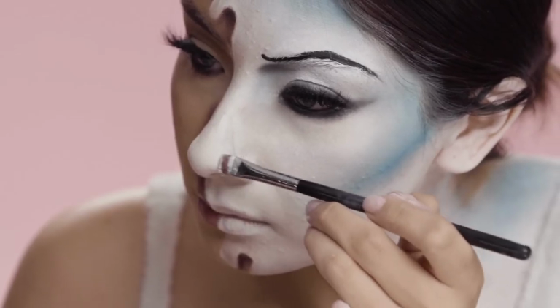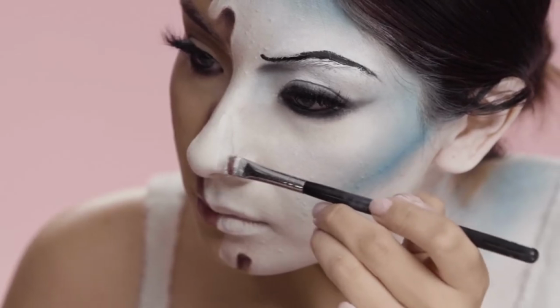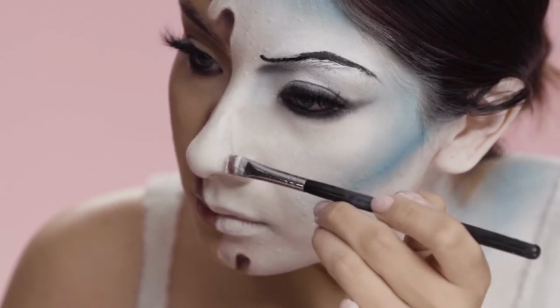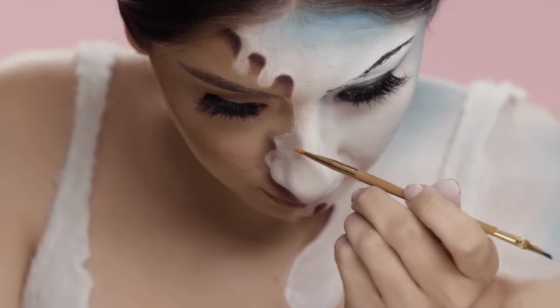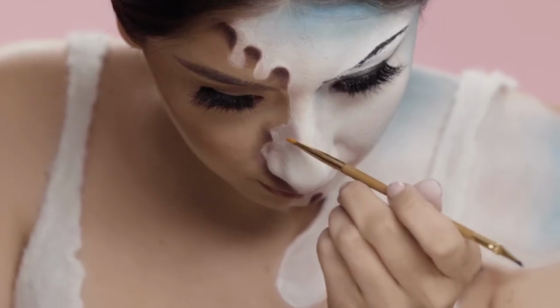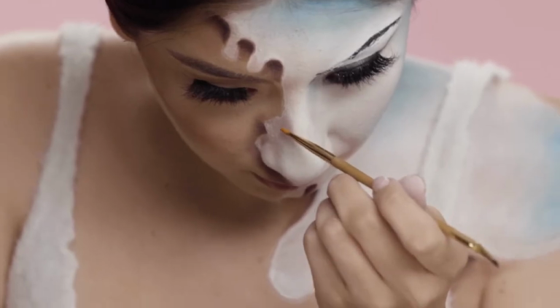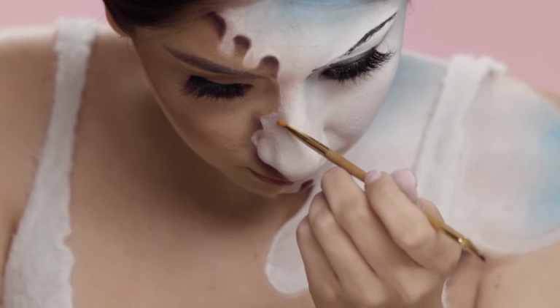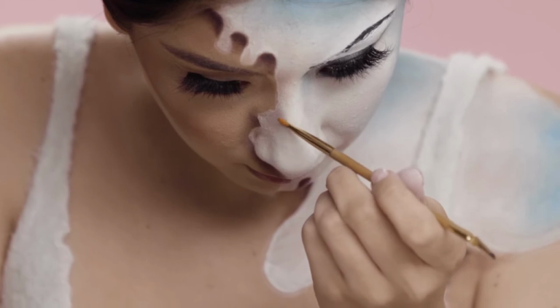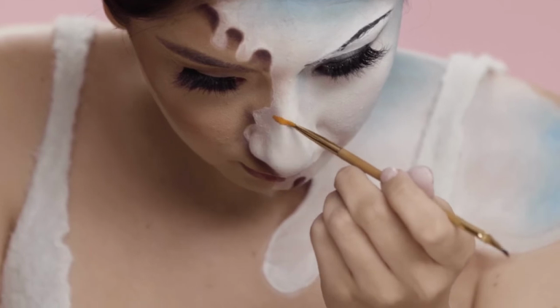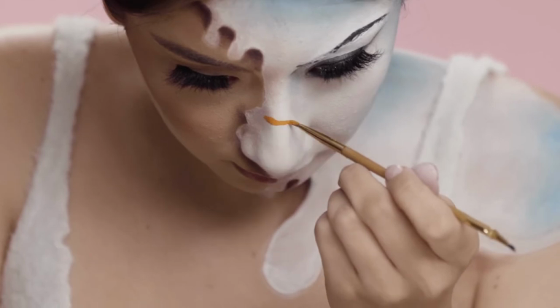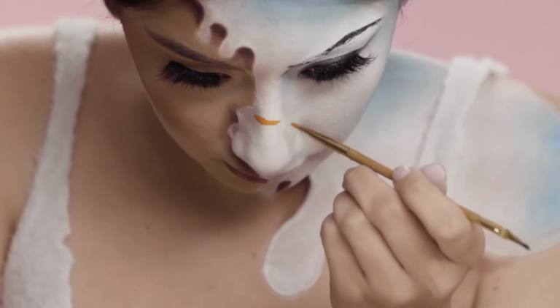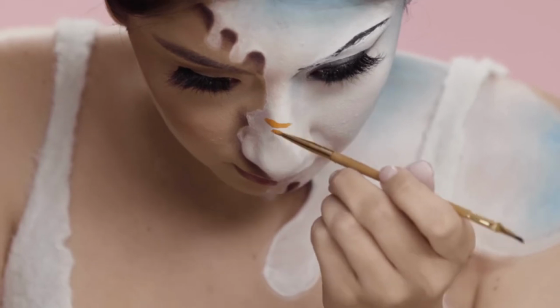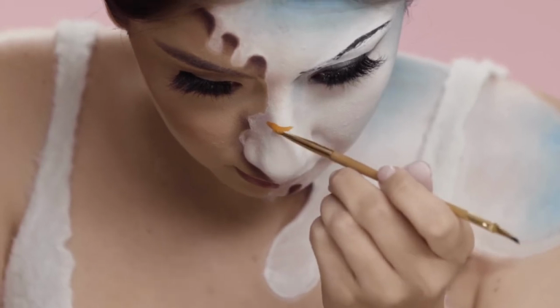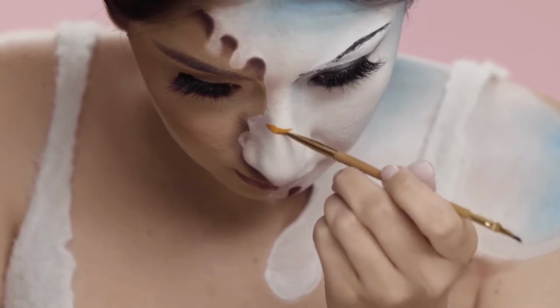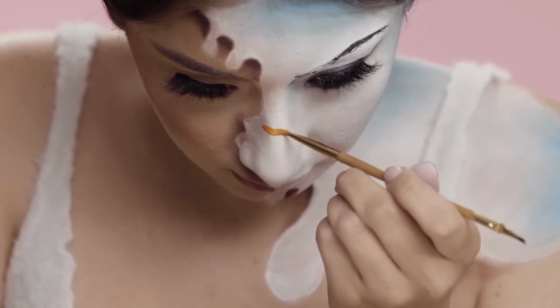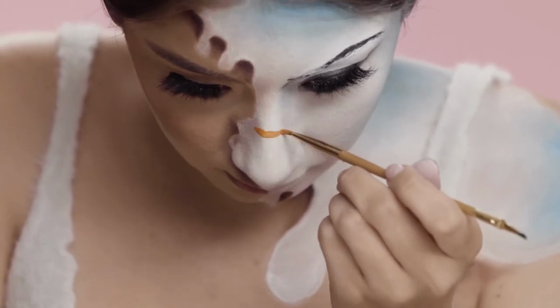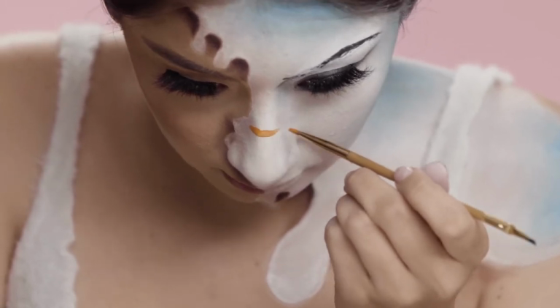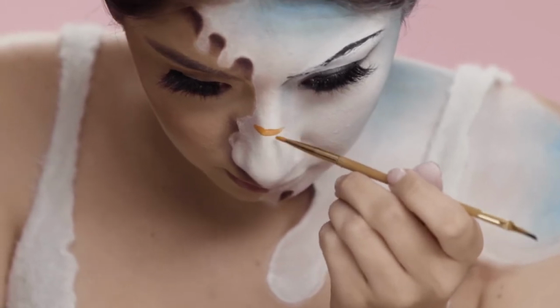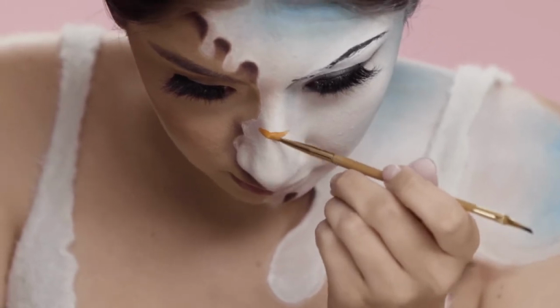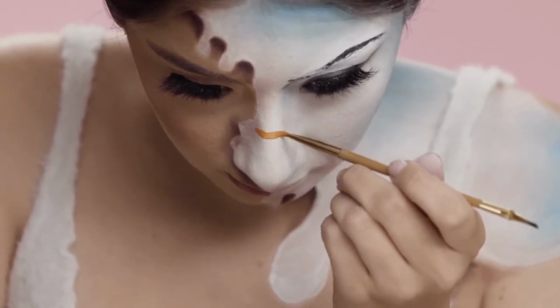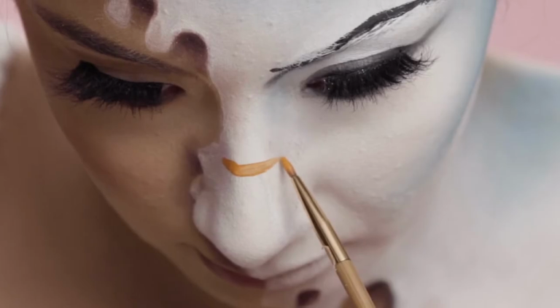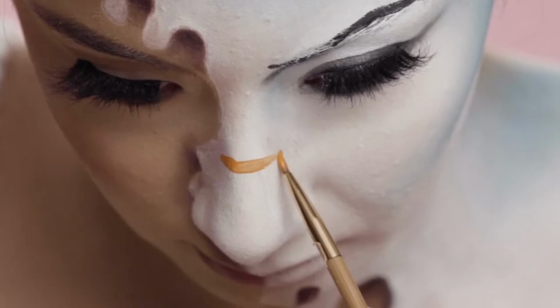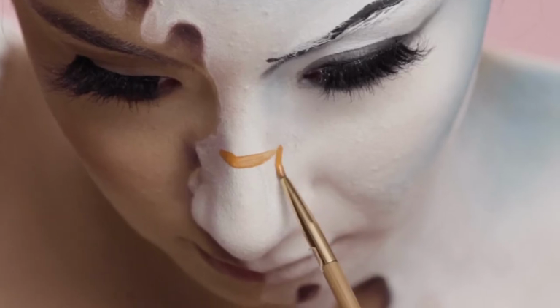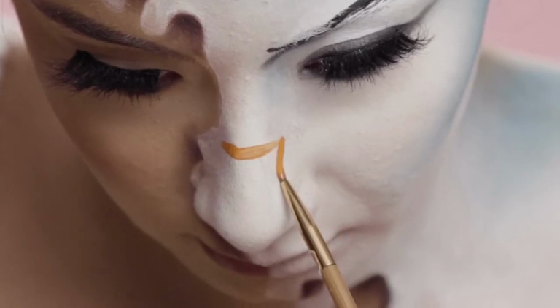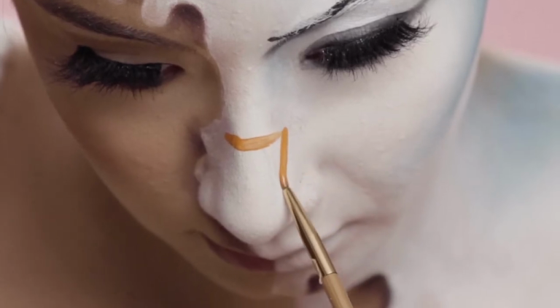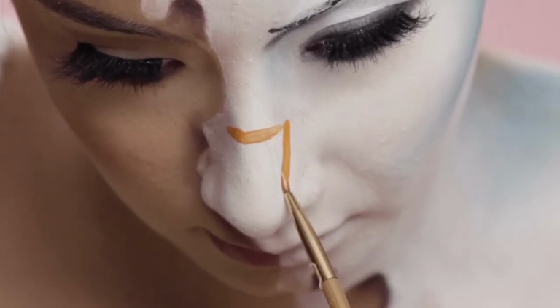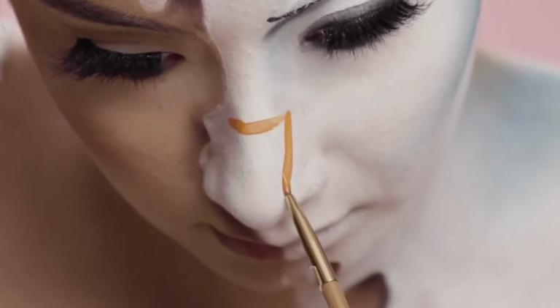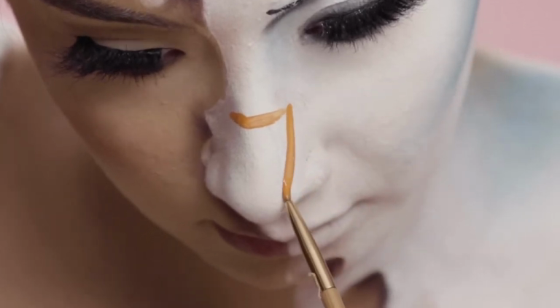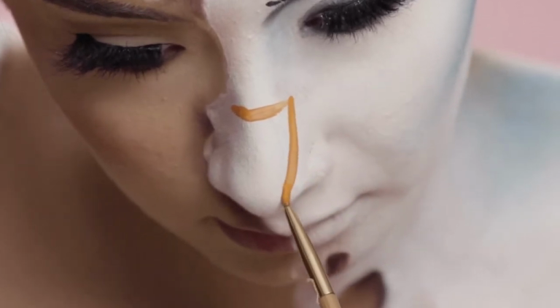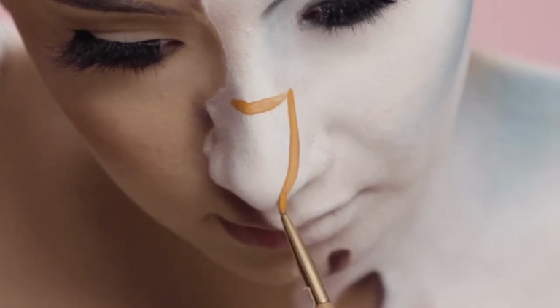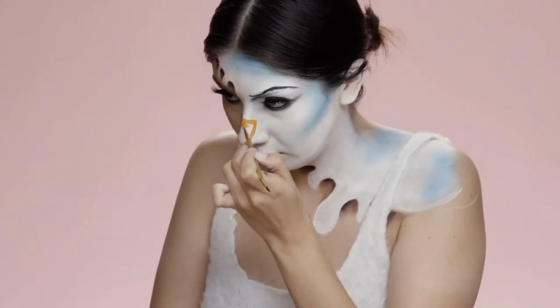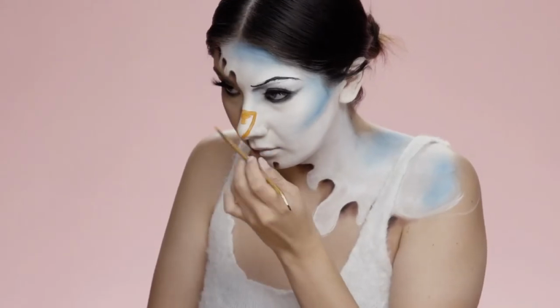Now to create my carrot nose, I'm just going to use a really precise brush and start shaping it out, then filling it in with orange.